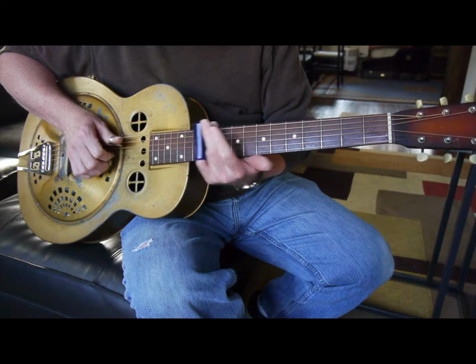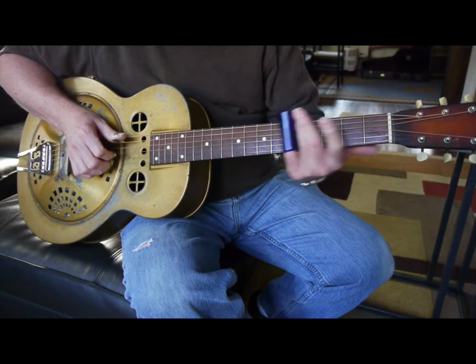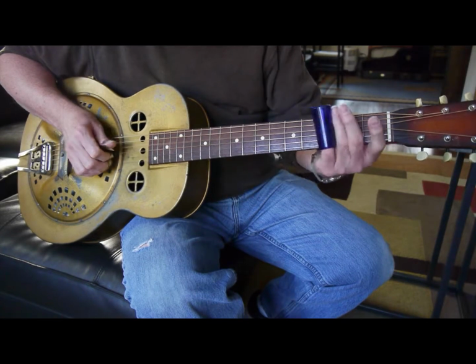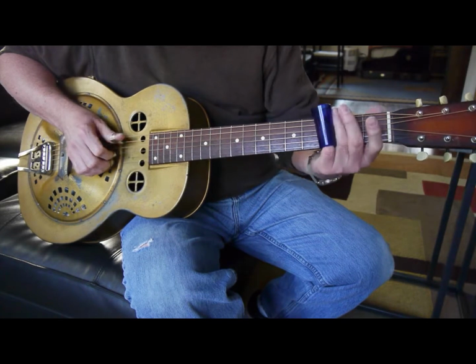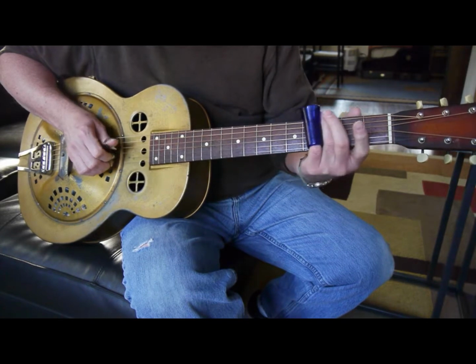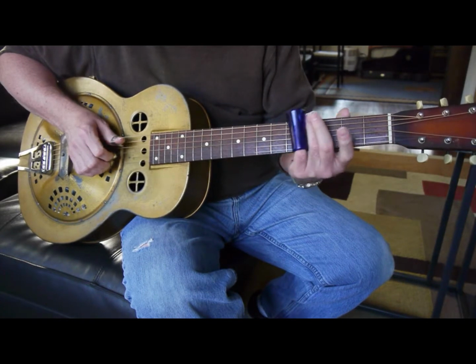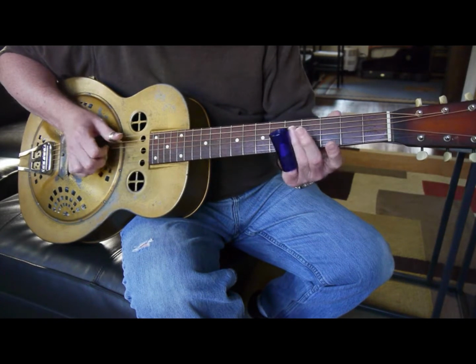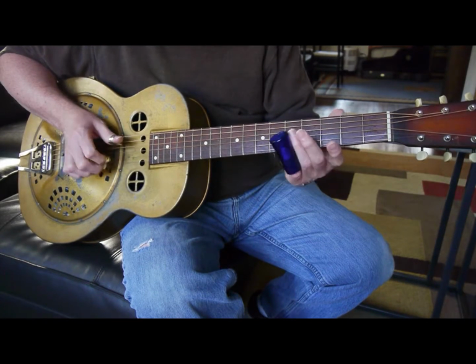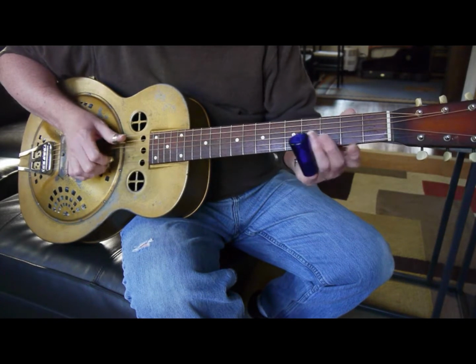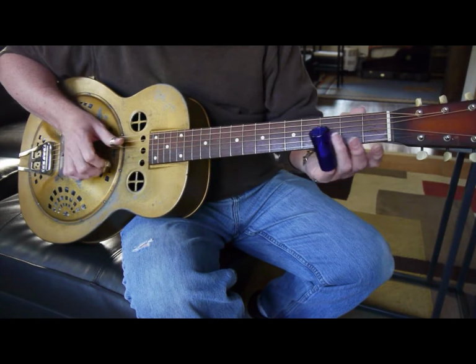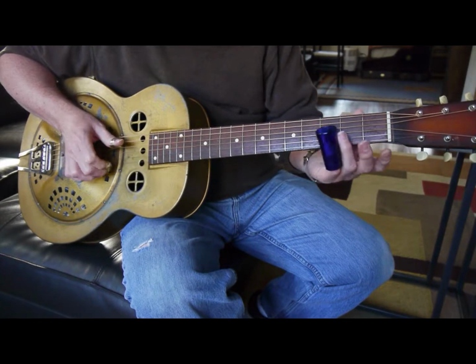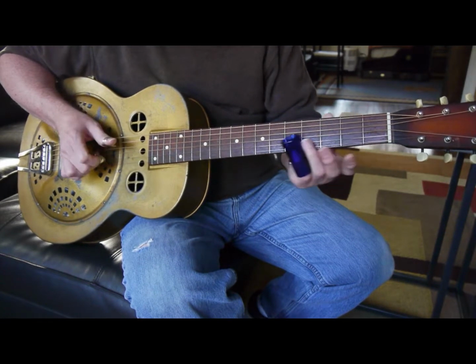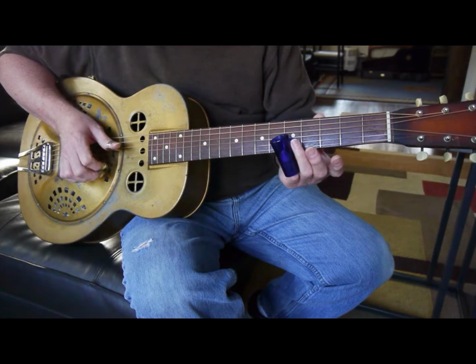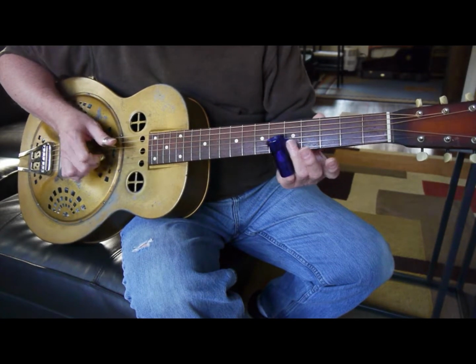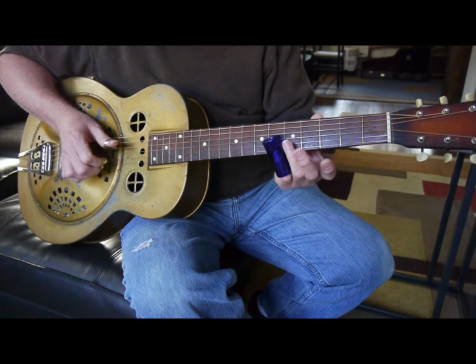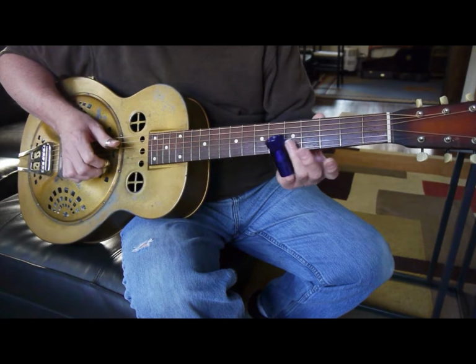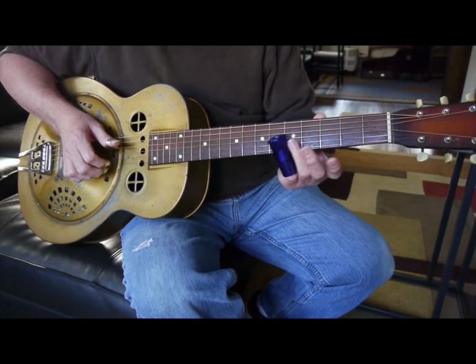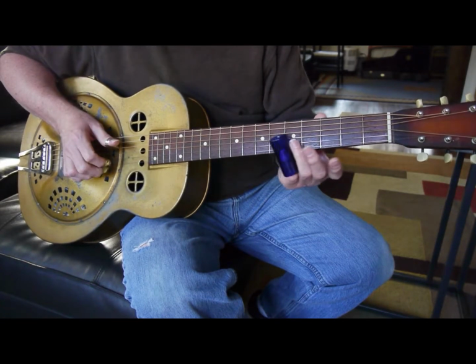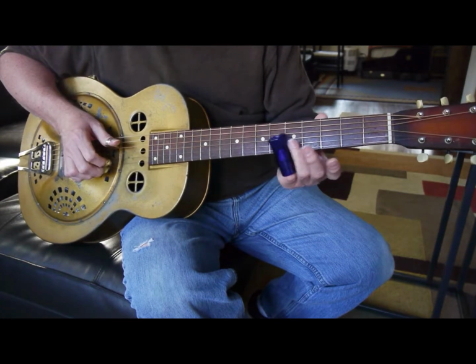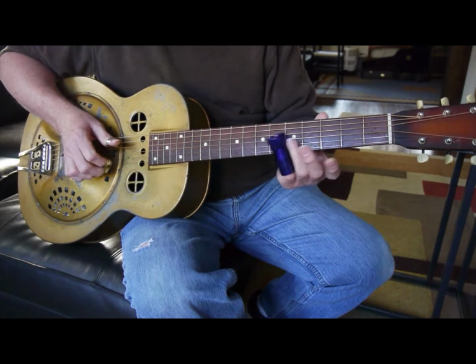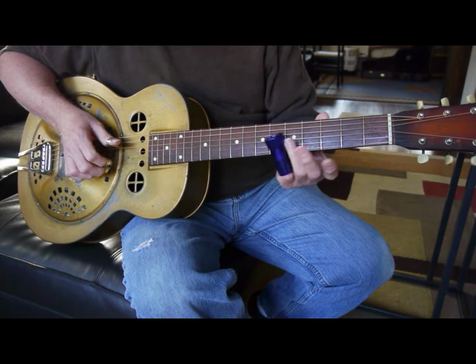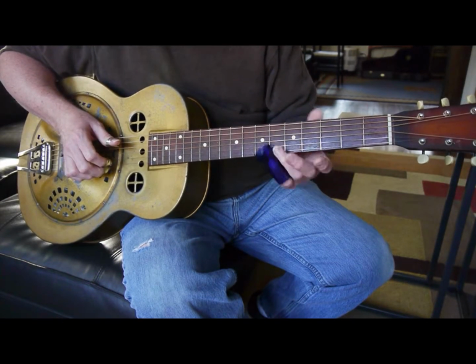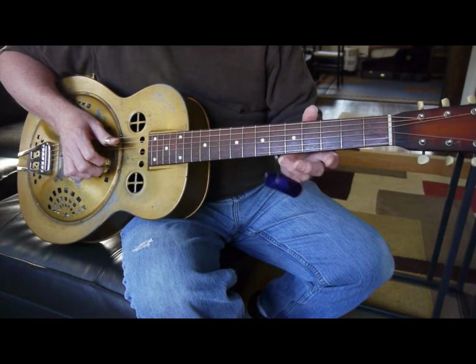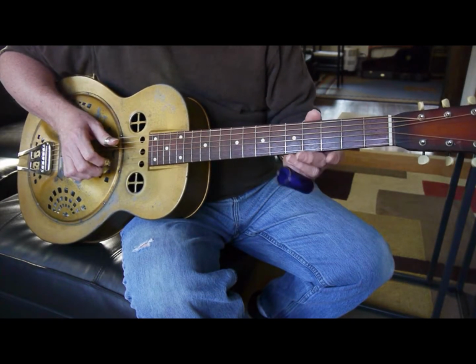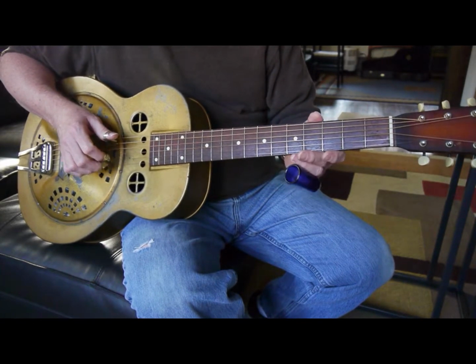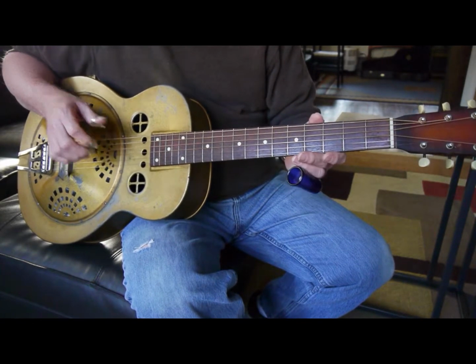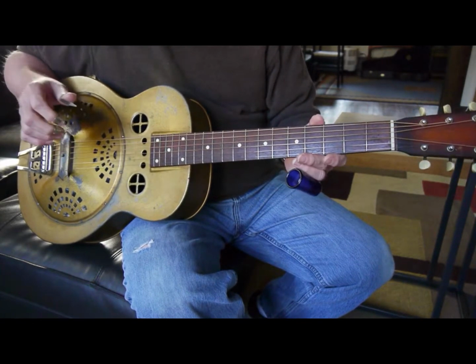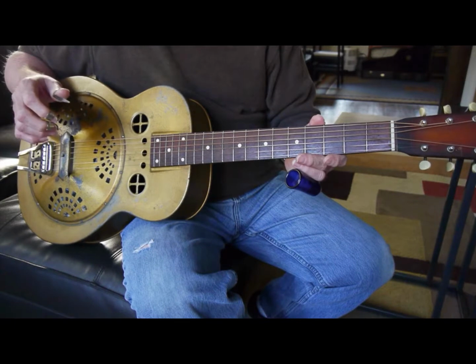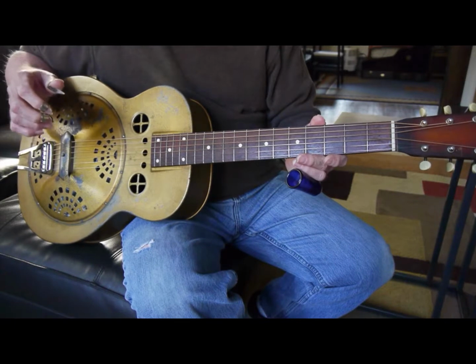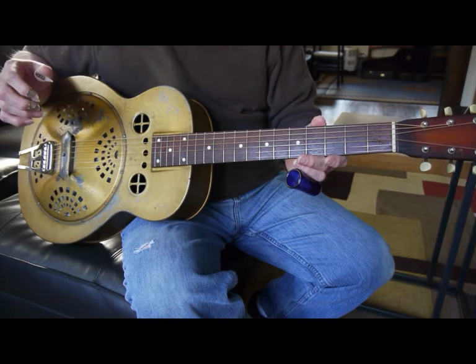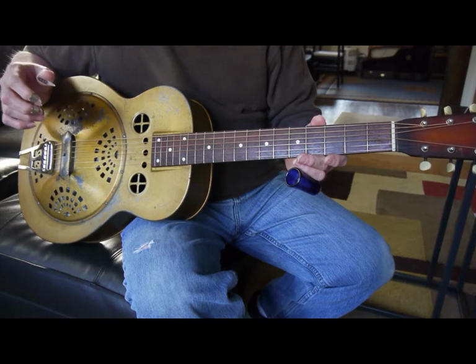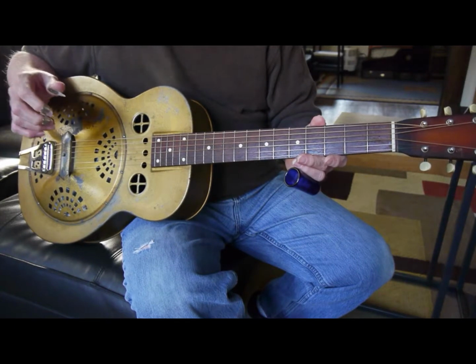Obviously a little bit of wear to the front of it, but it's got a great sound to it.